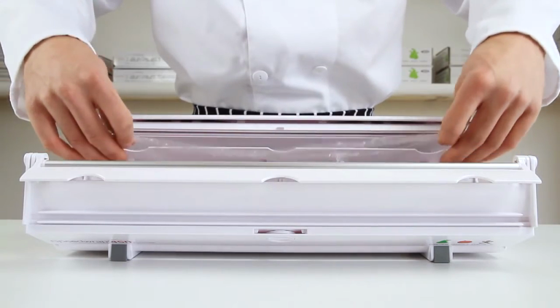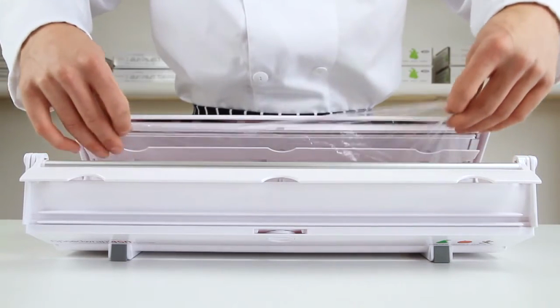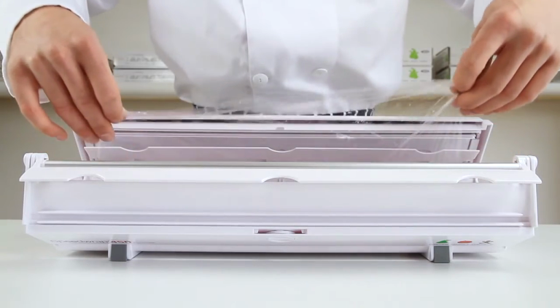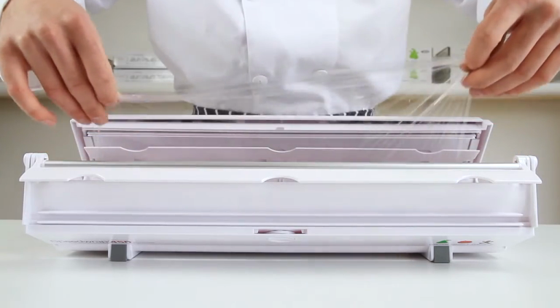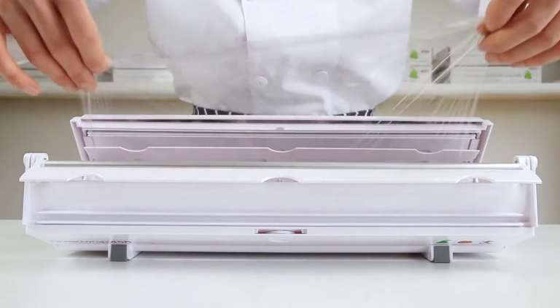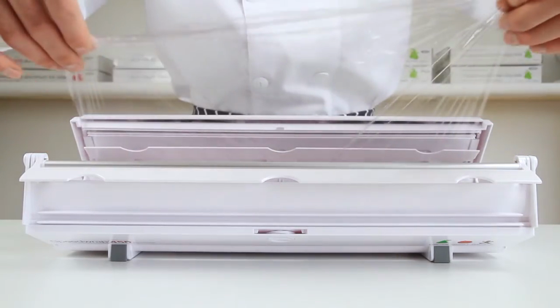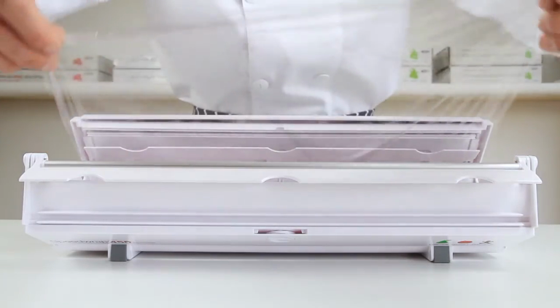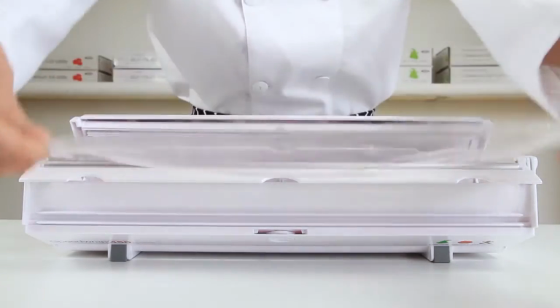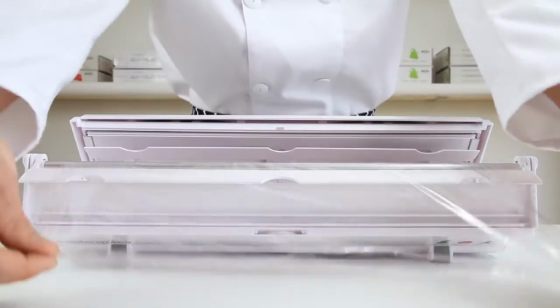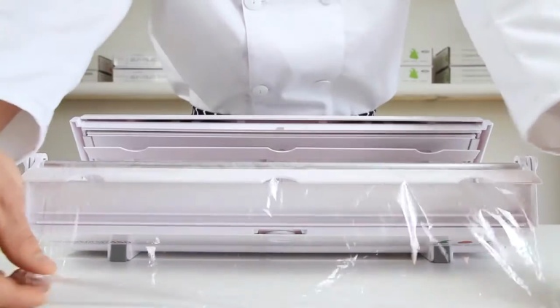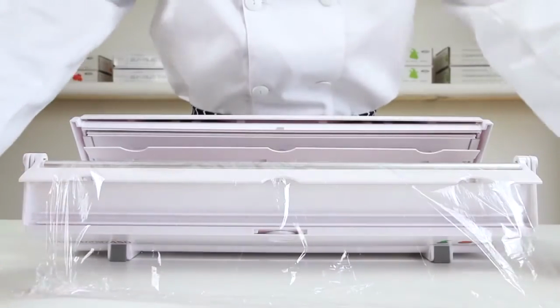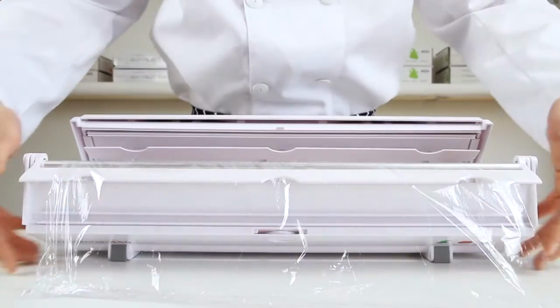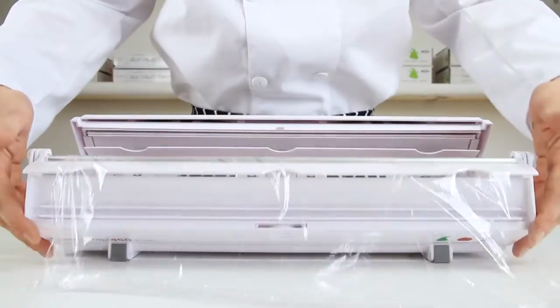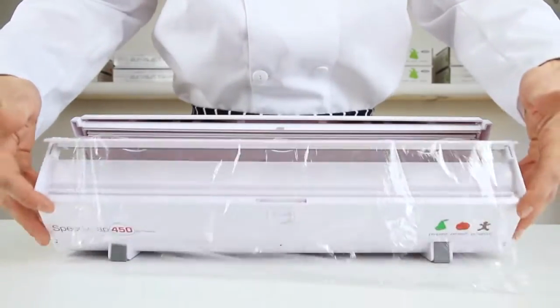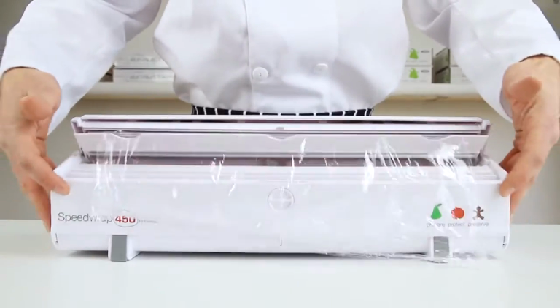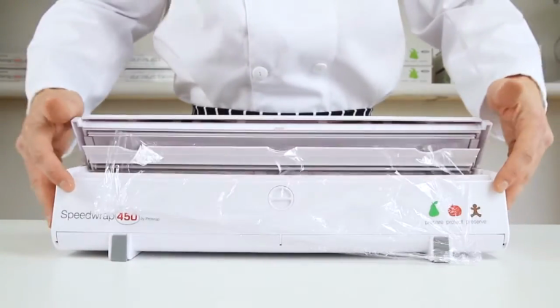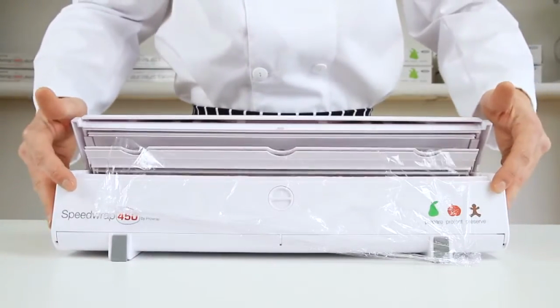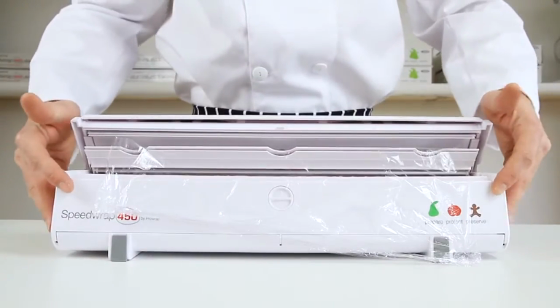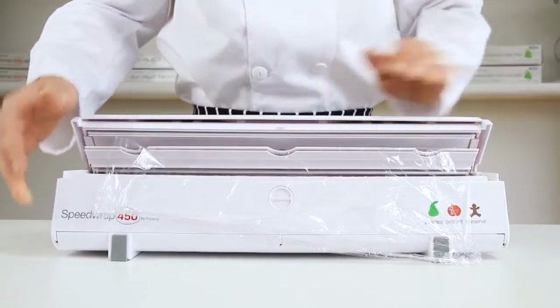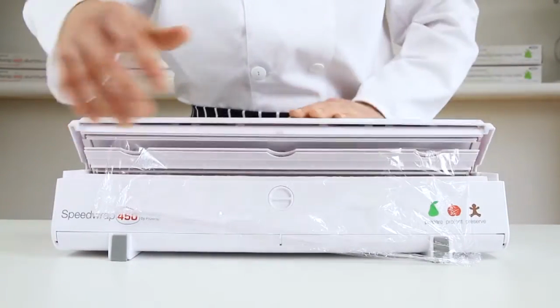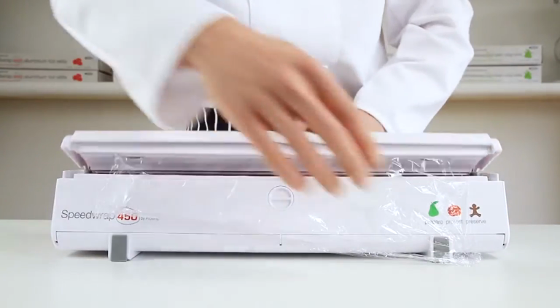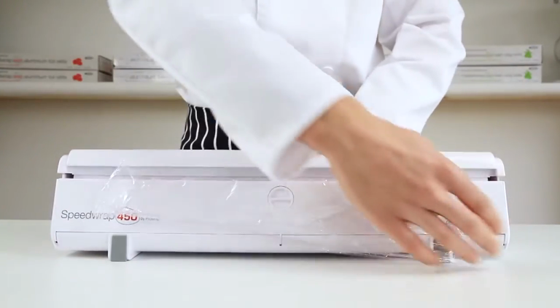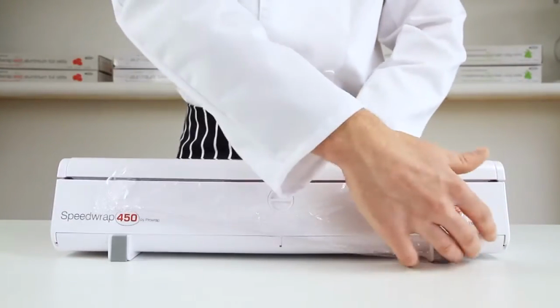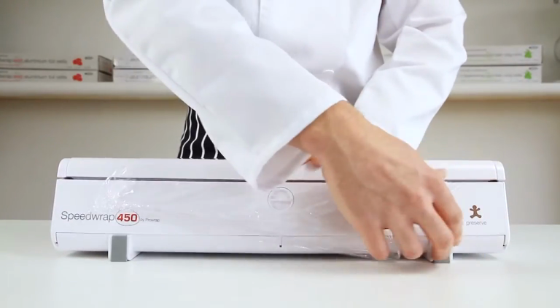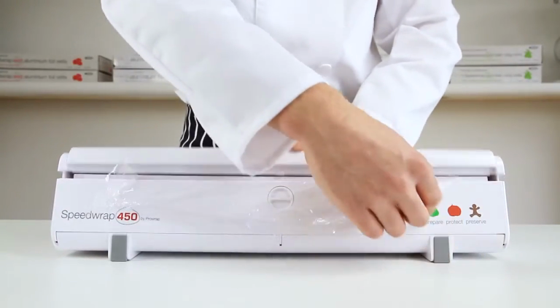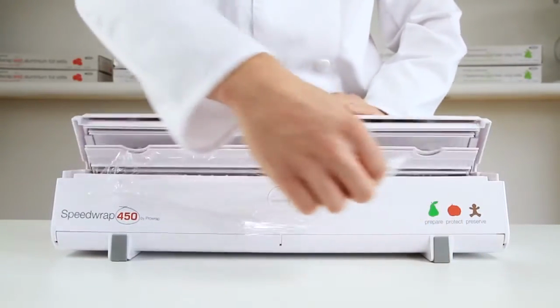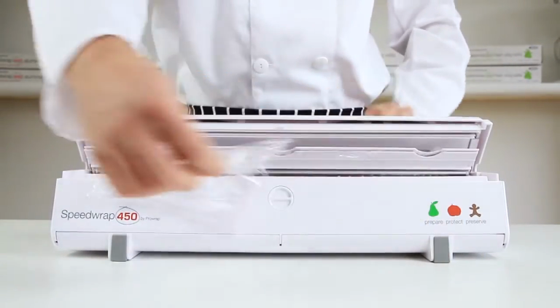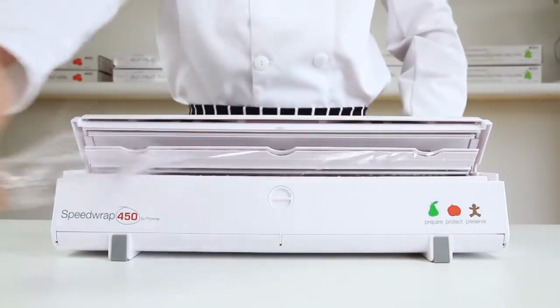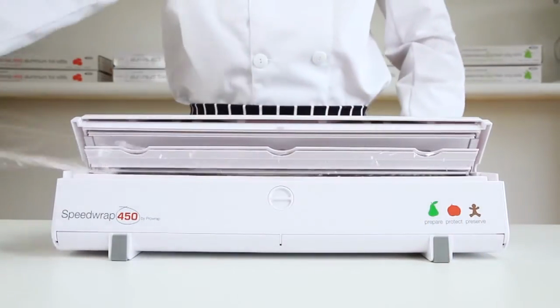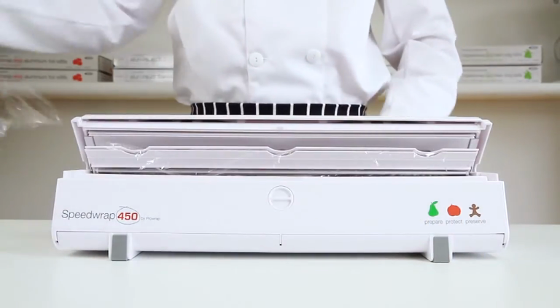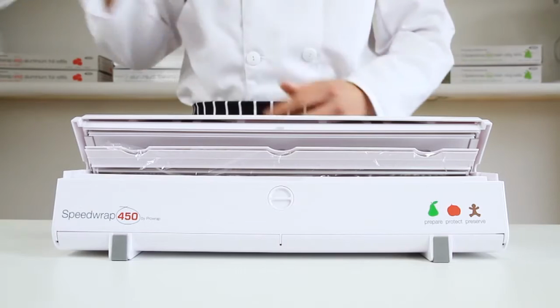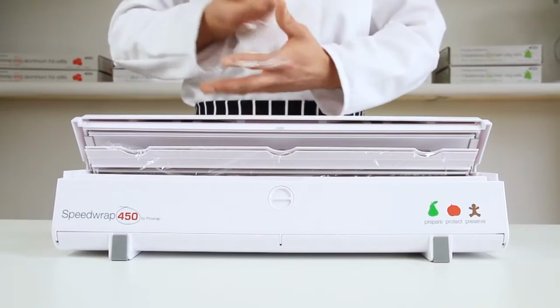Pull a short amount of product between the two grippers and close the front panel. Speed Wrap is ready to use.